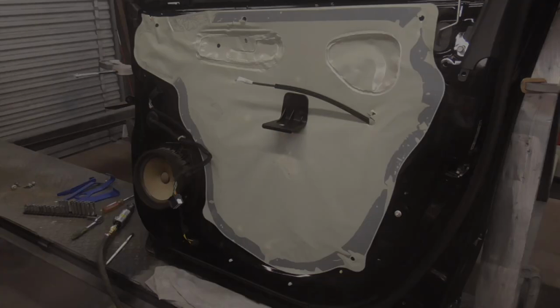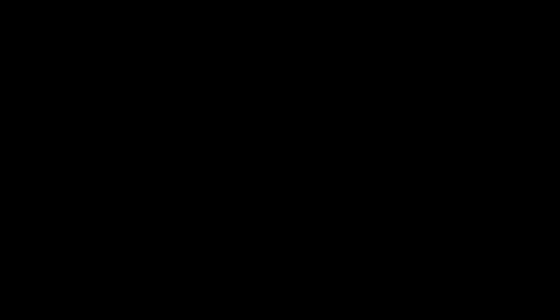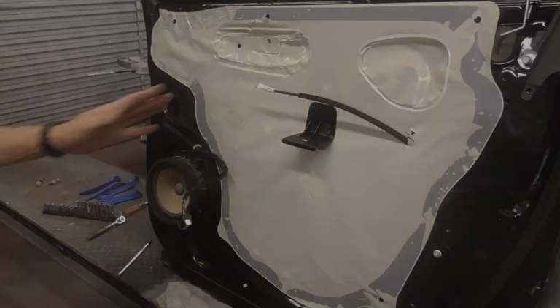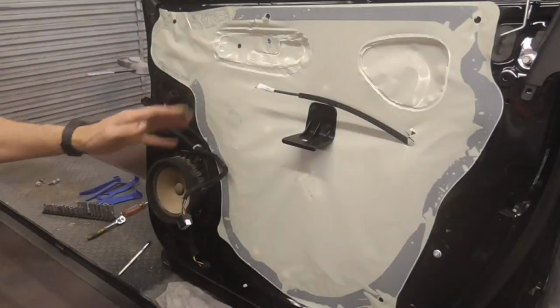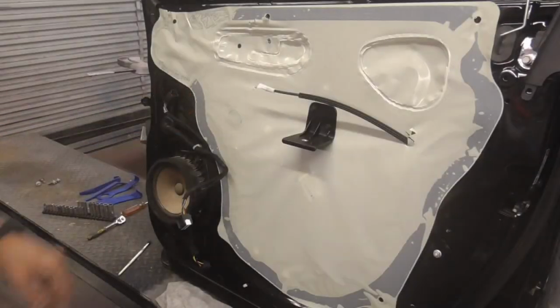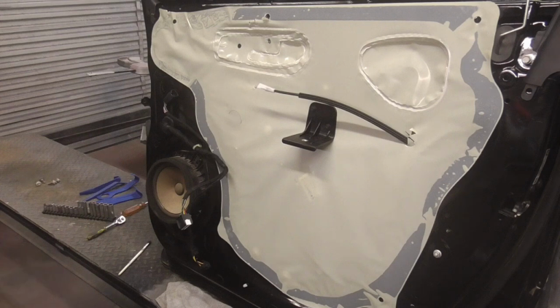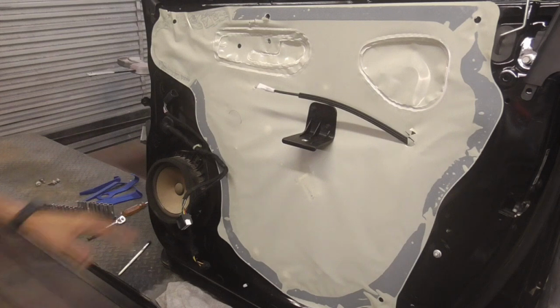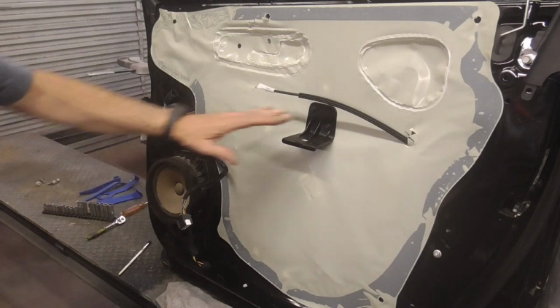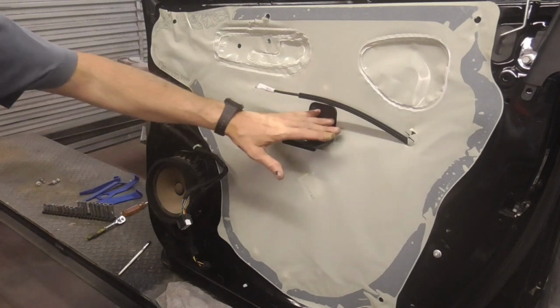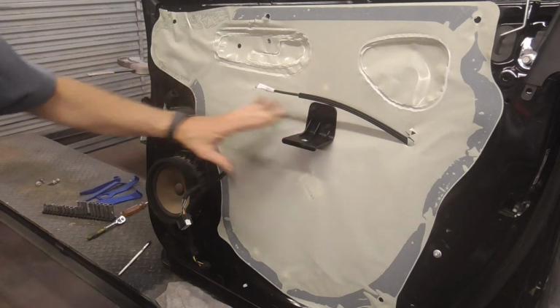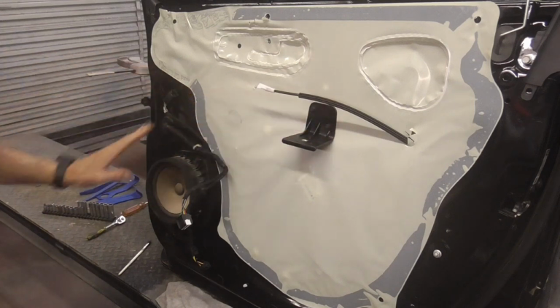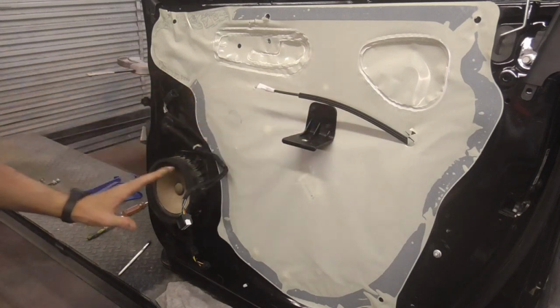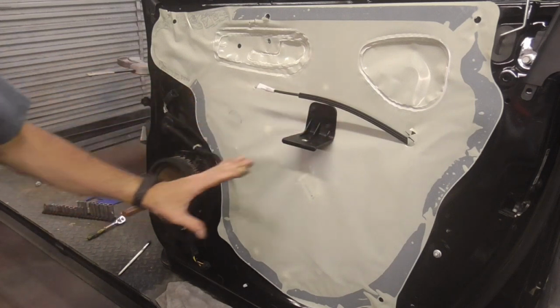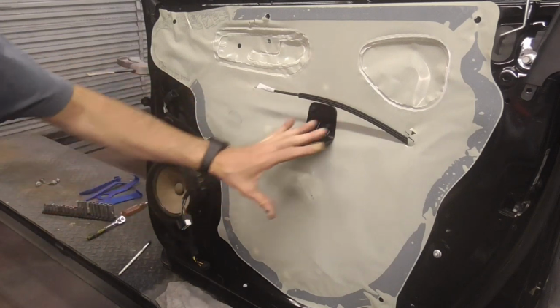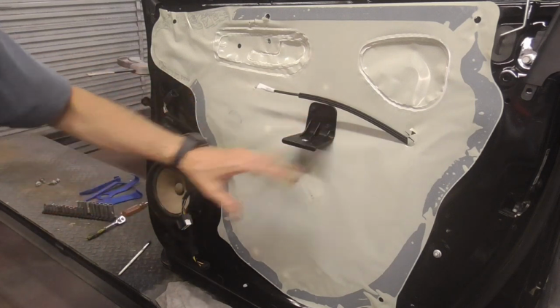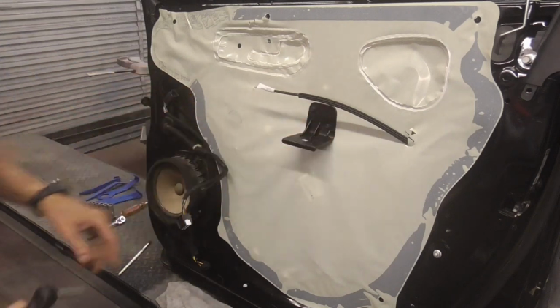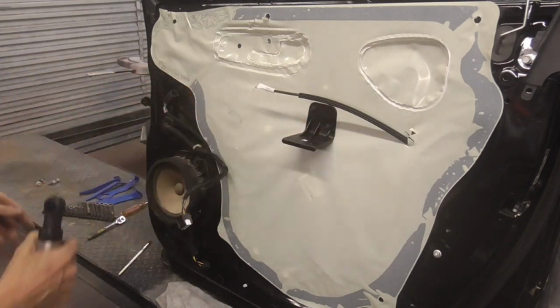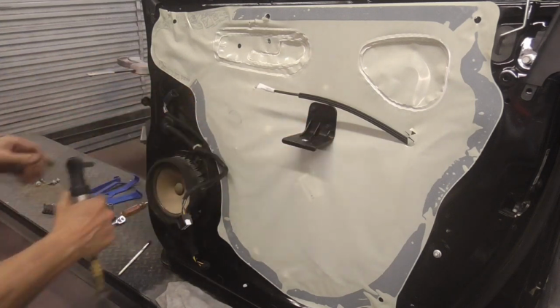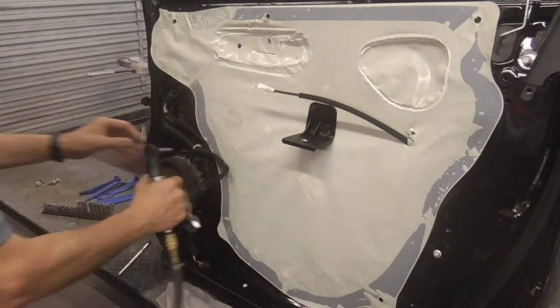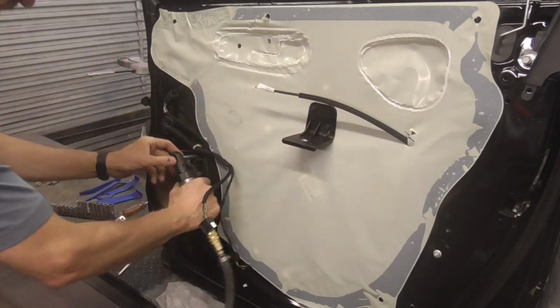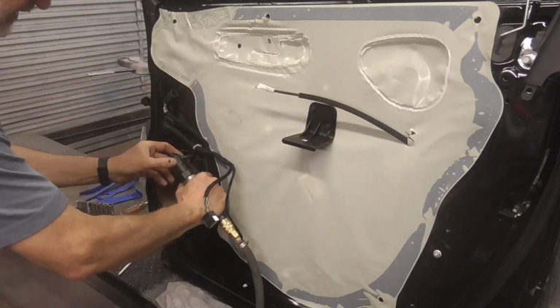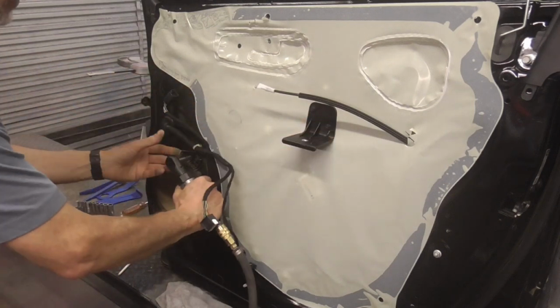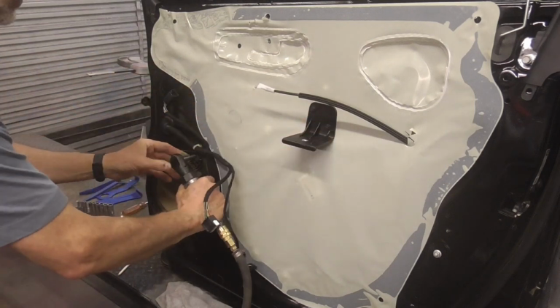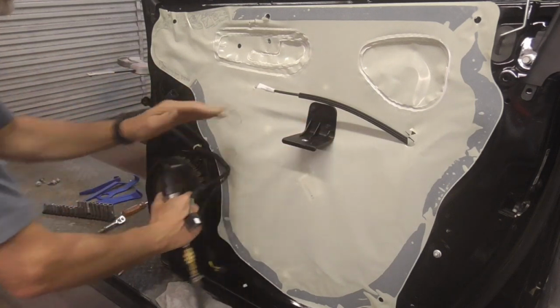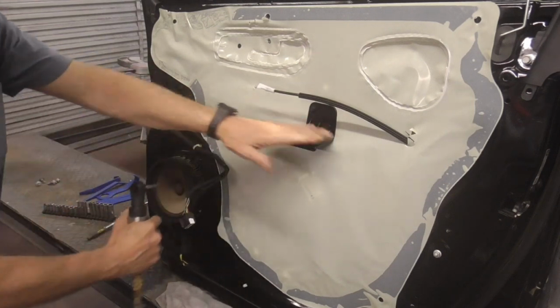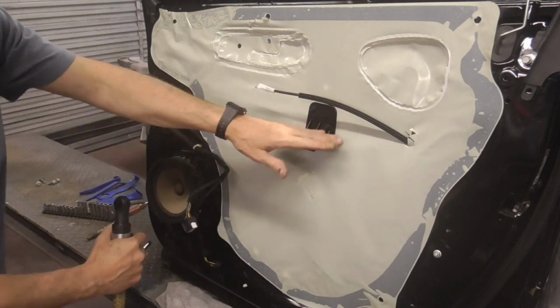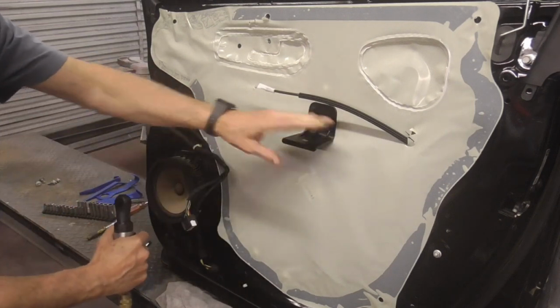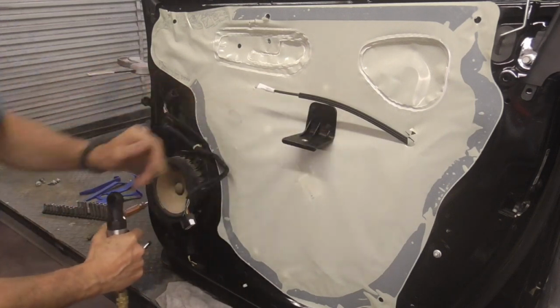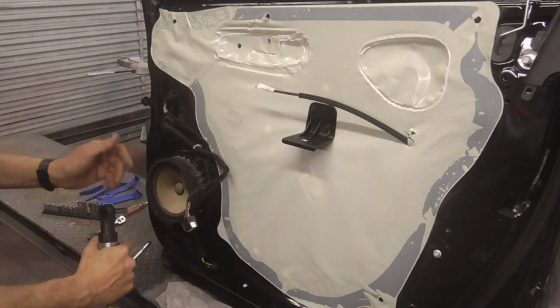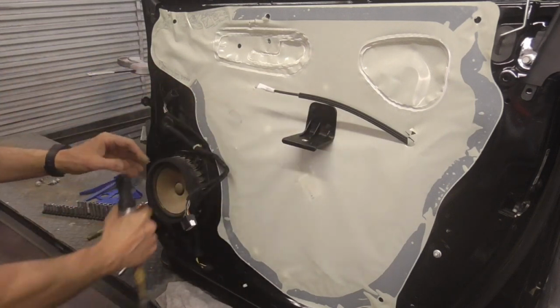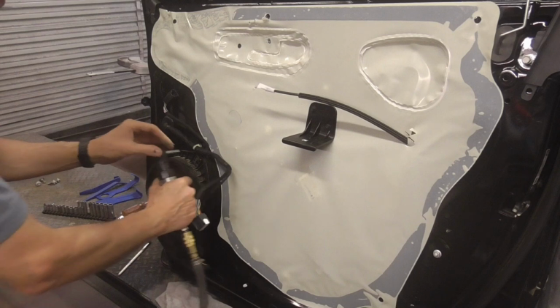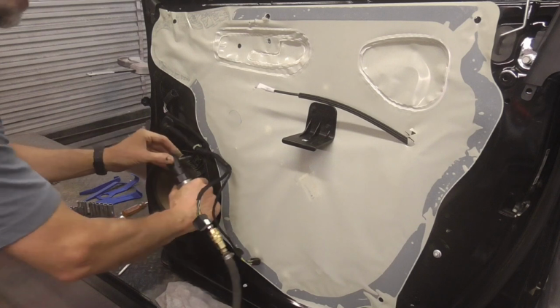After the door panel is off, we can remove anything on the outside like the speaker and this bracket.